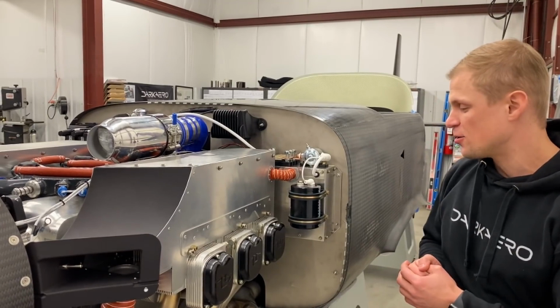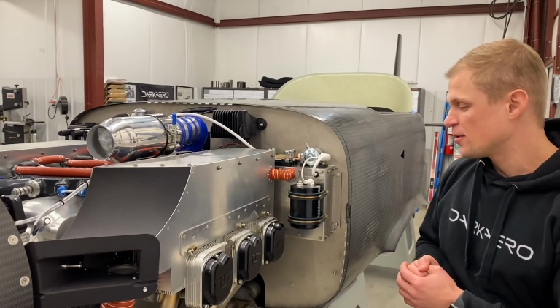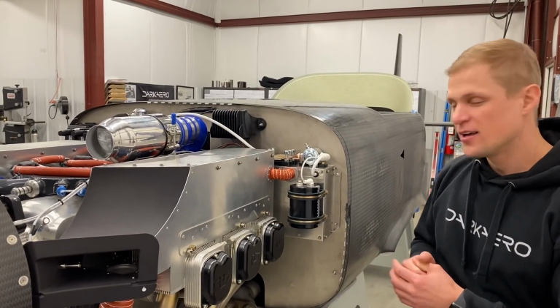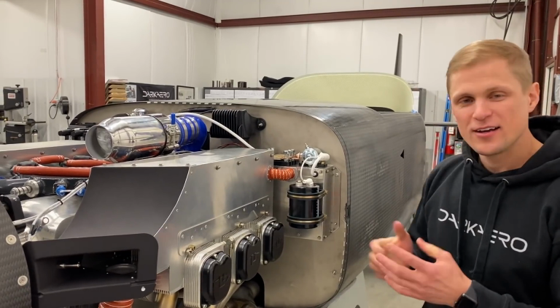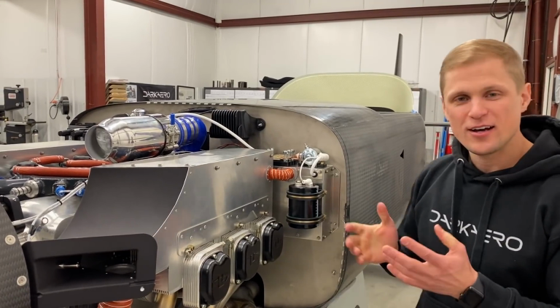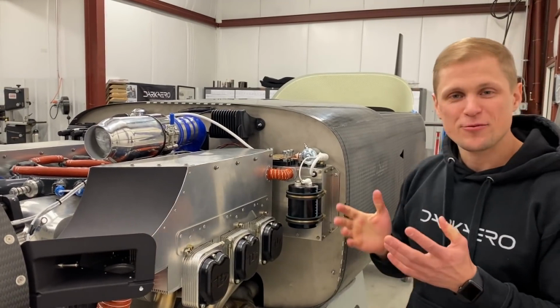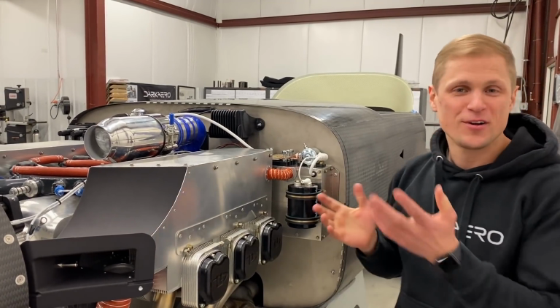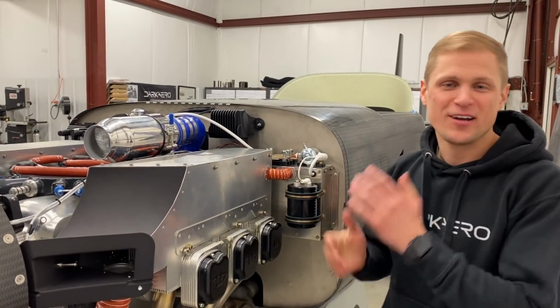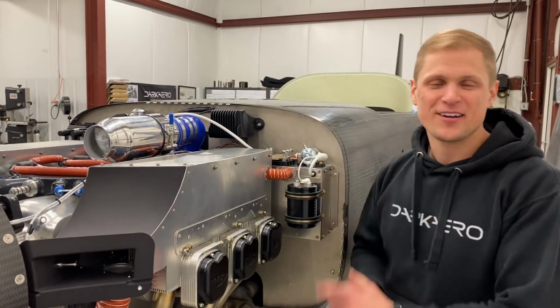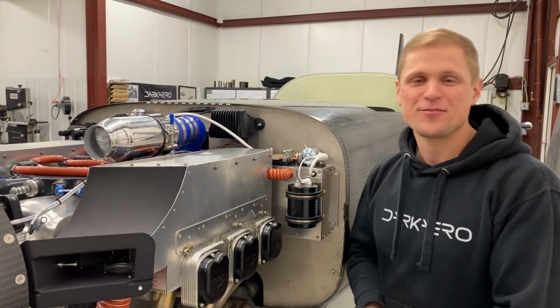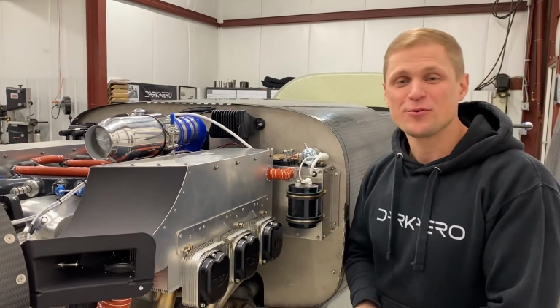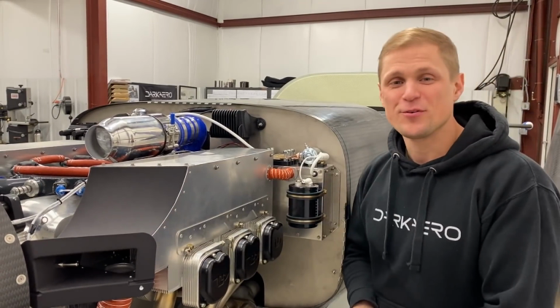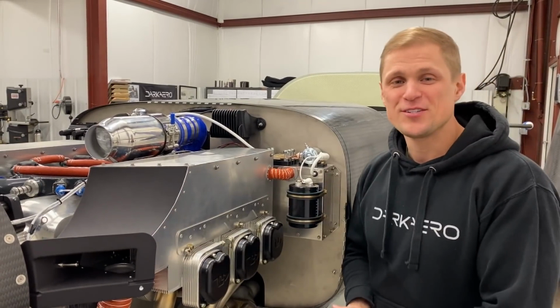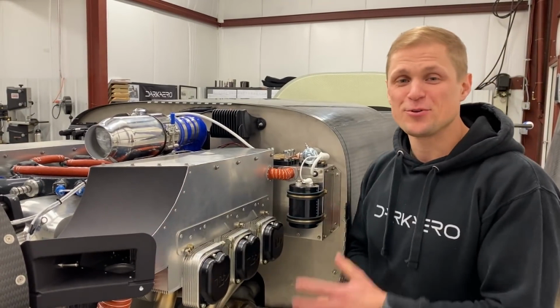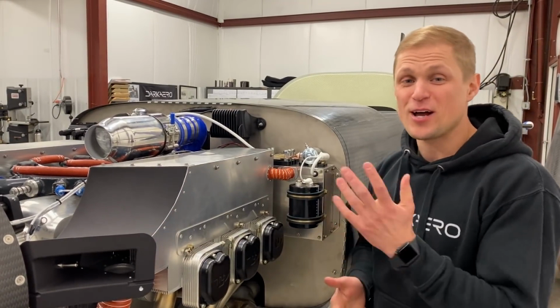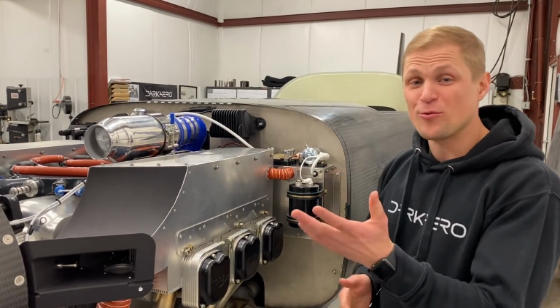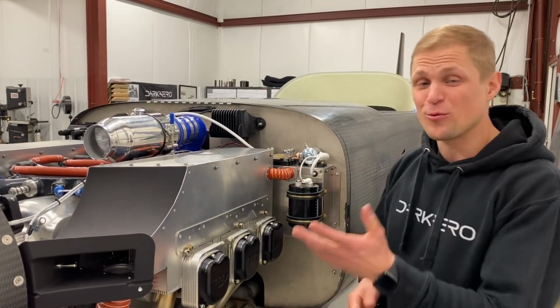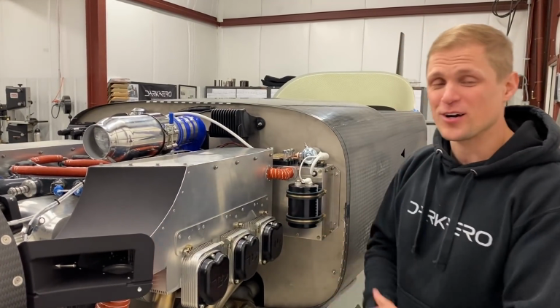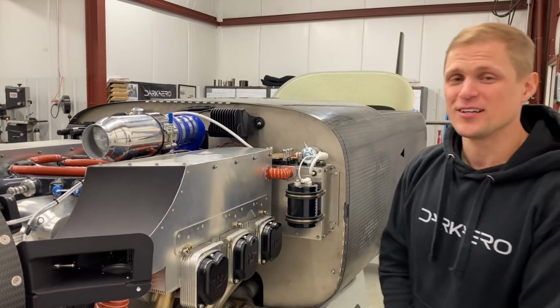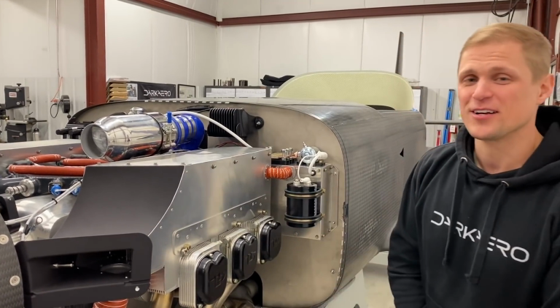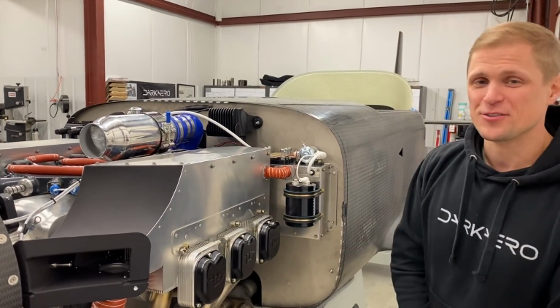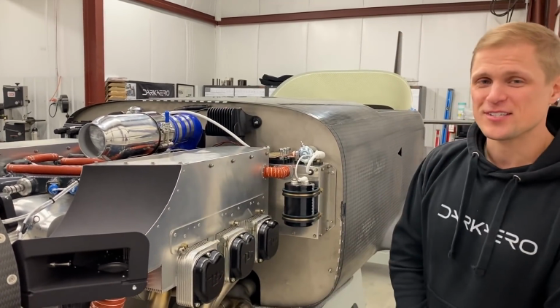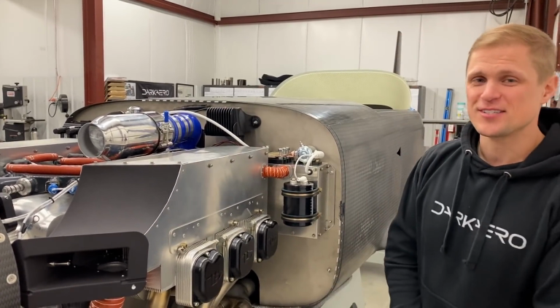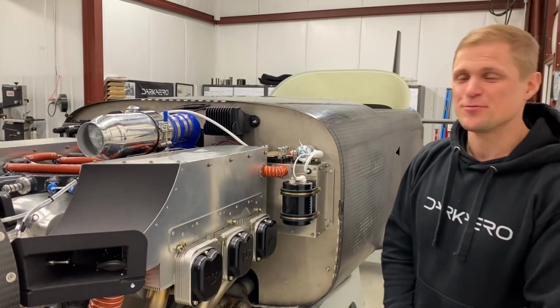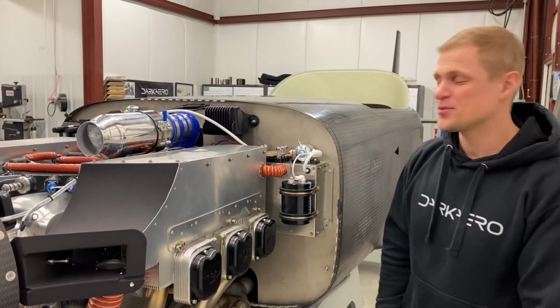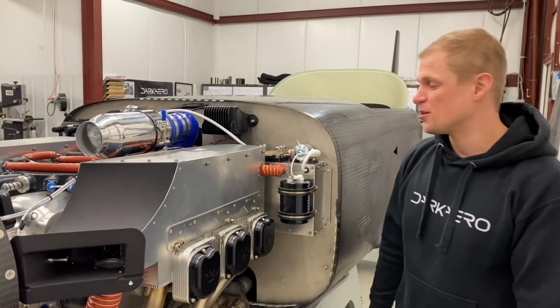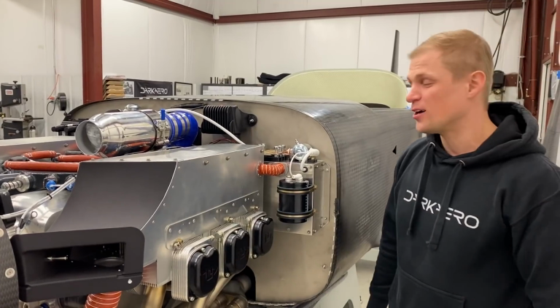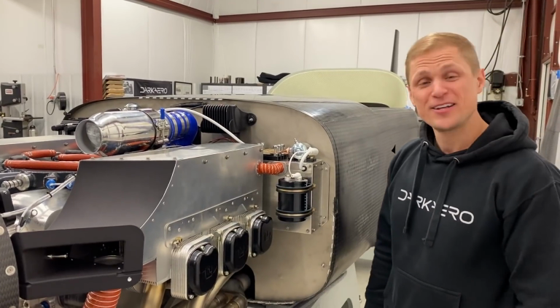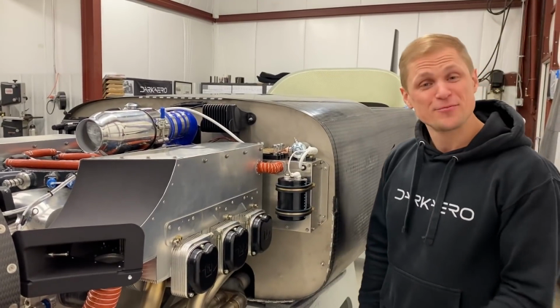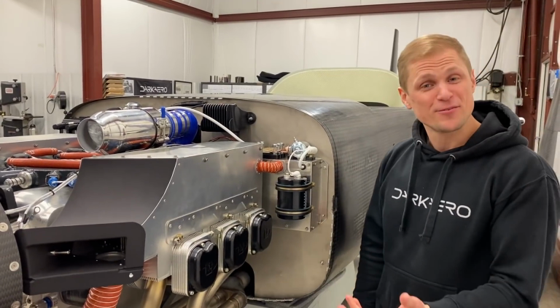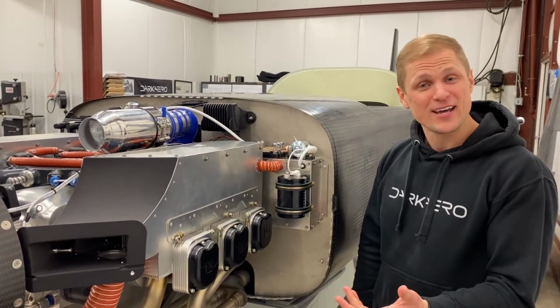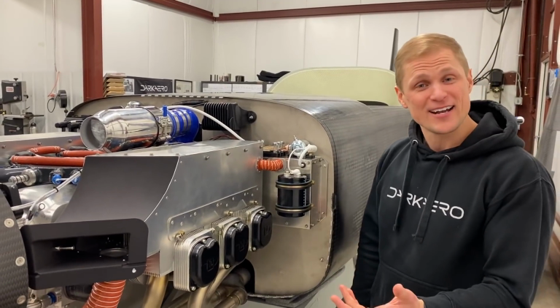From here I'll hand it off to River. He's doing a lot more work on the electrical system, so I'll let him cover that.